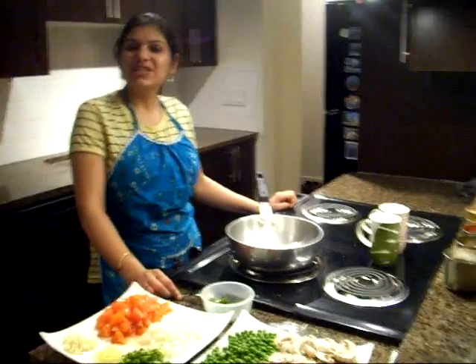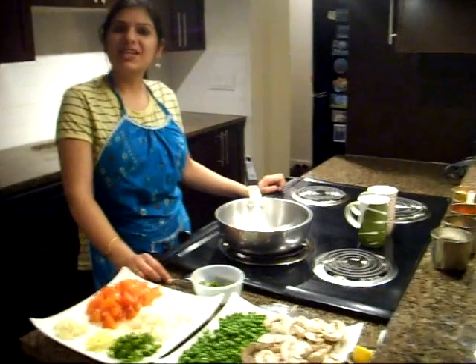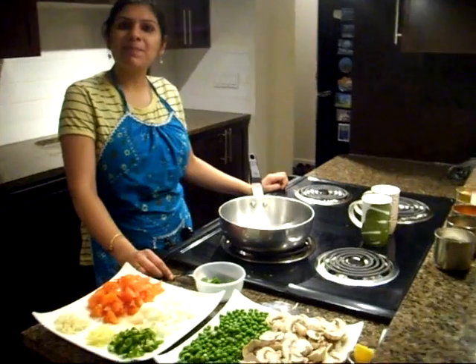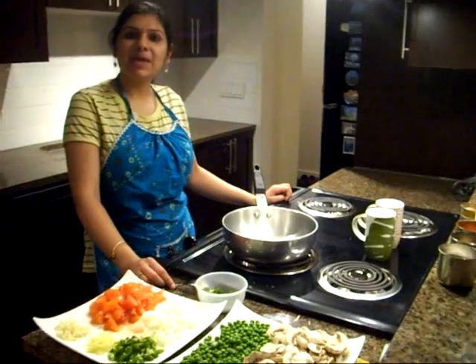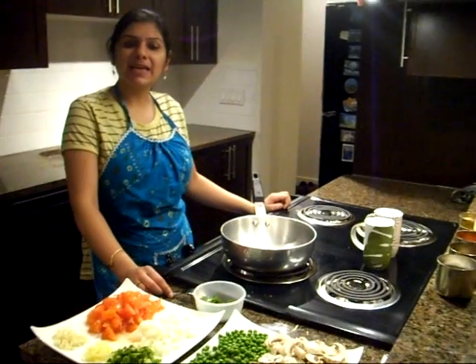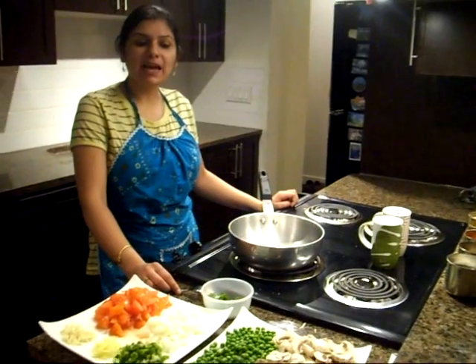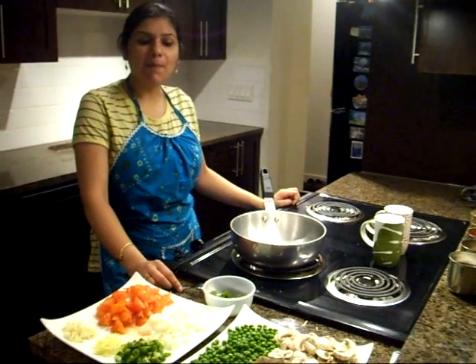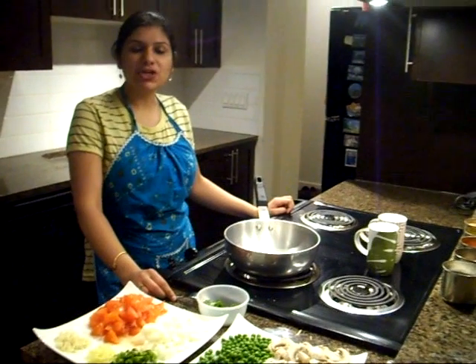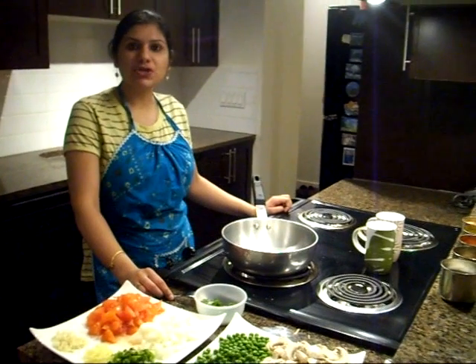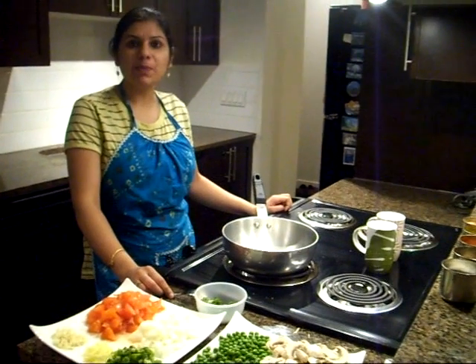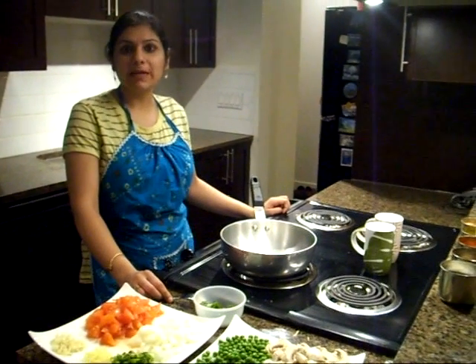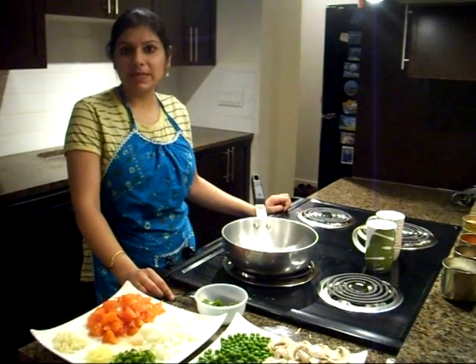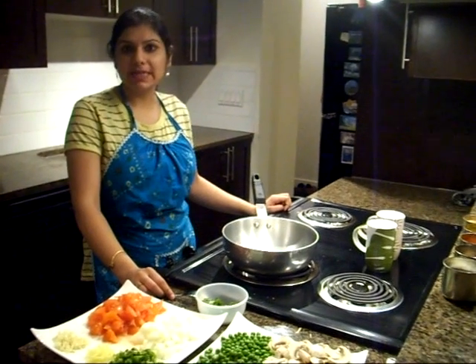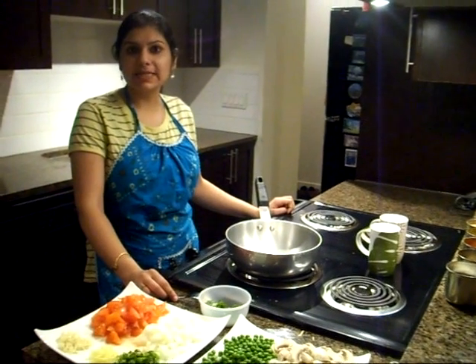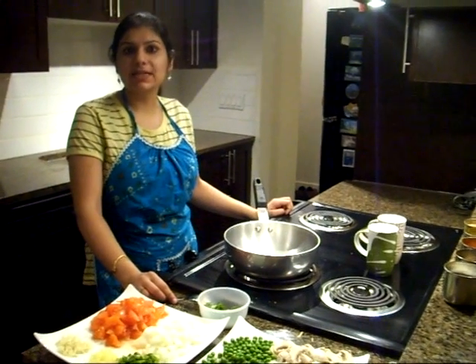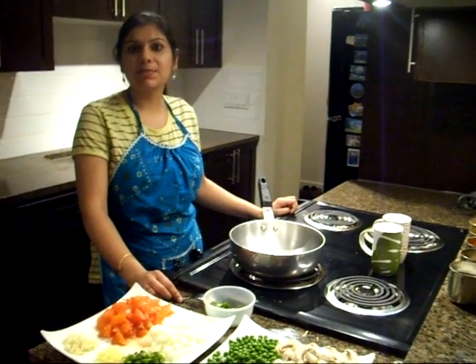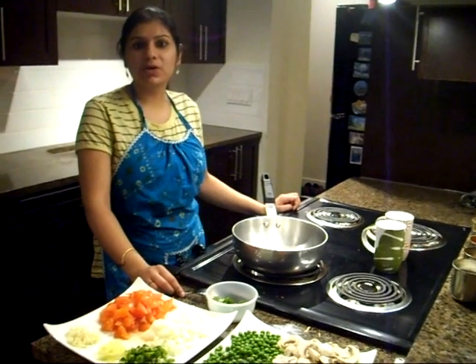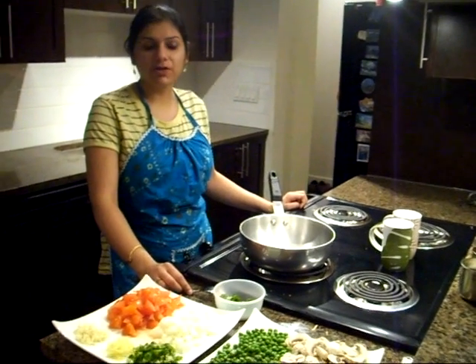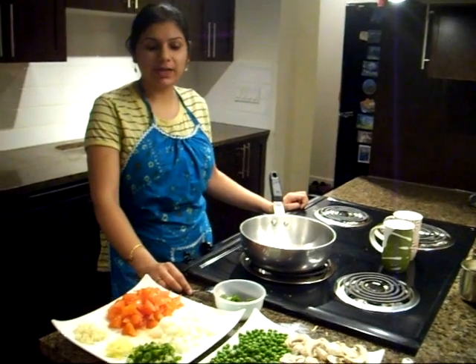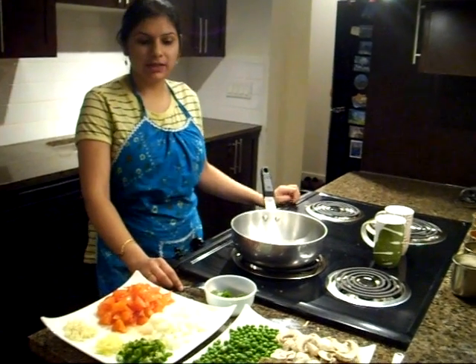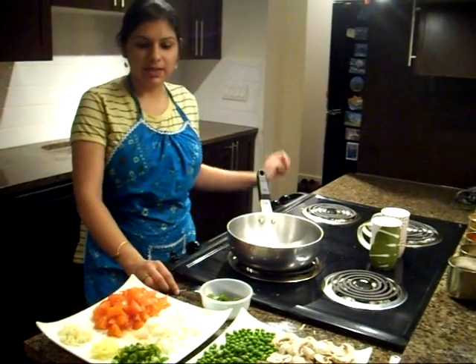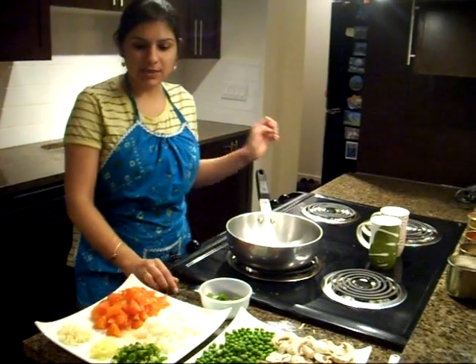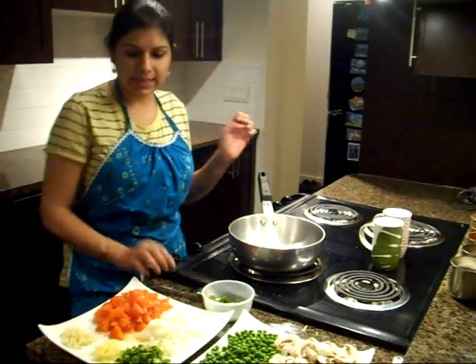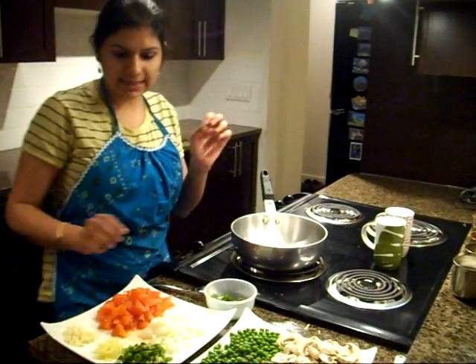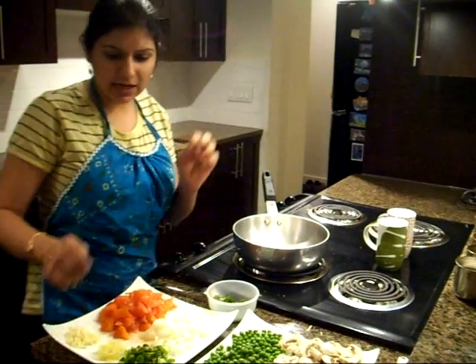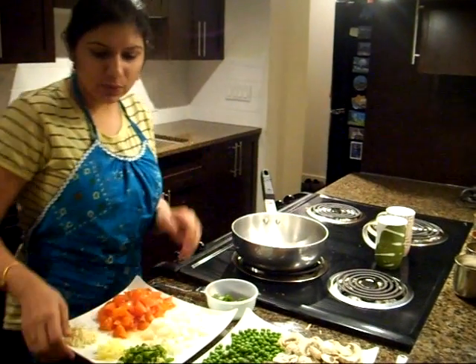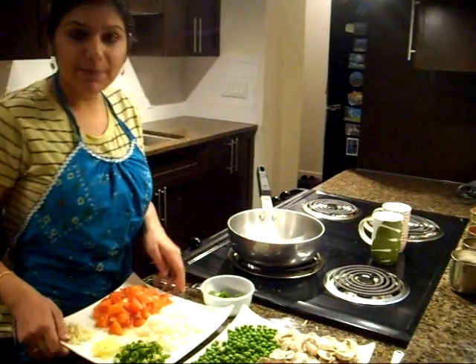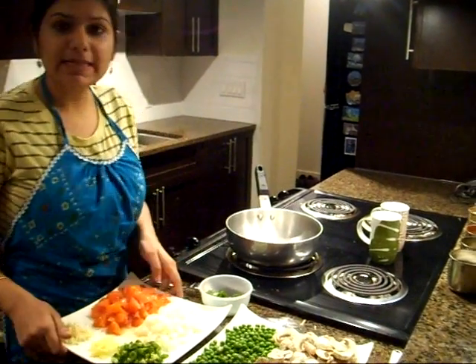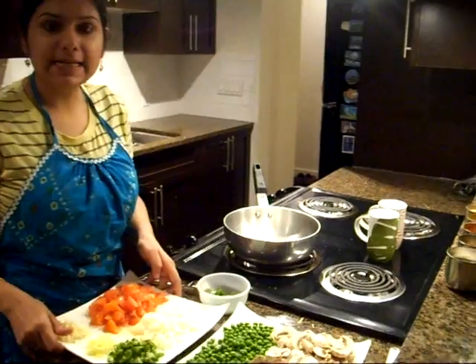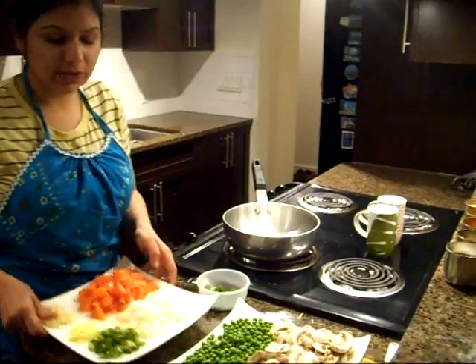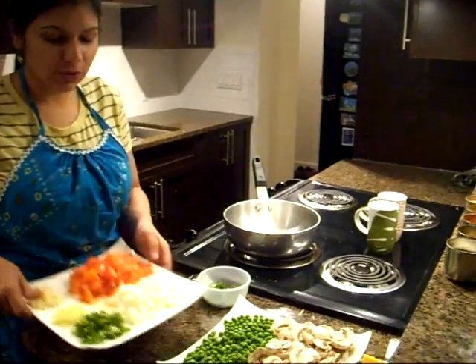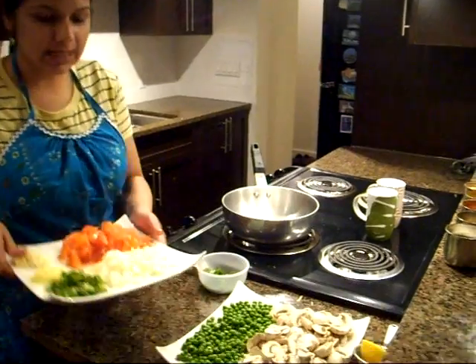Today I am making mushroom and peas in a tomato curry. So let's start with our basic ingredients.